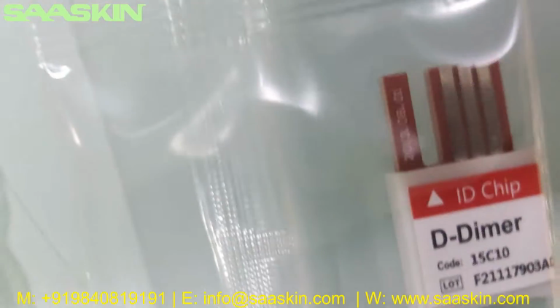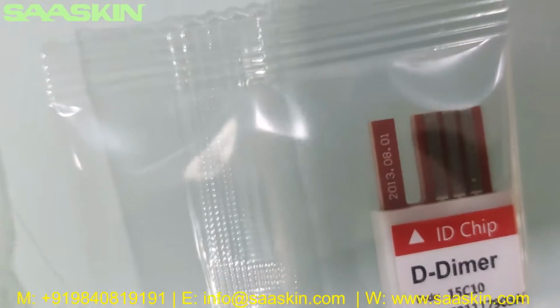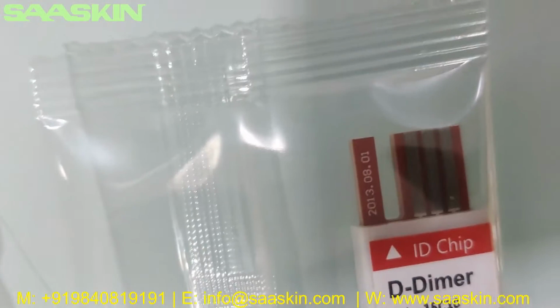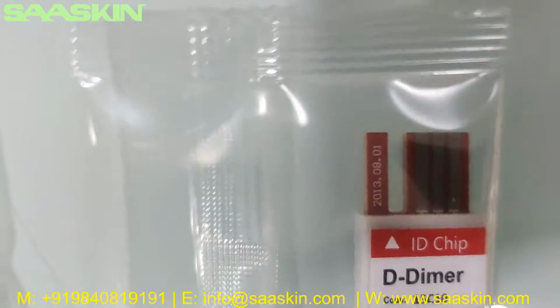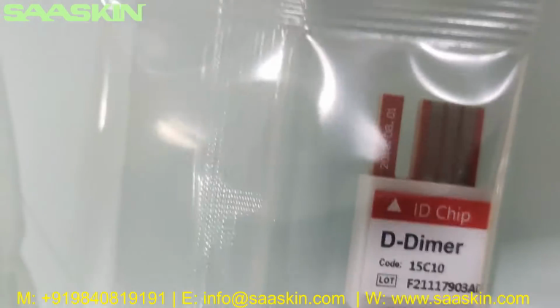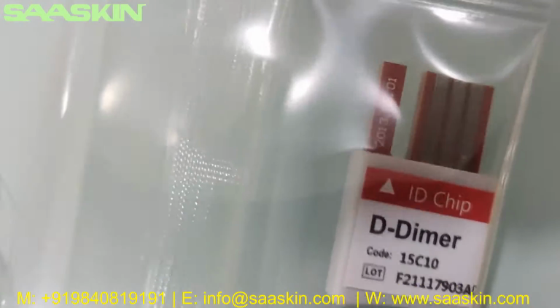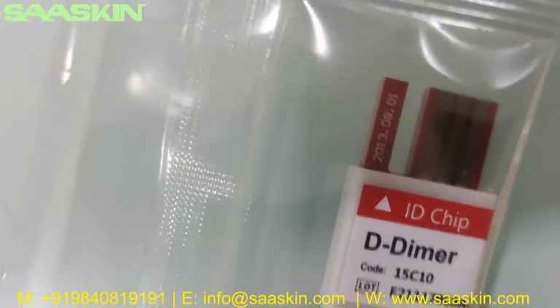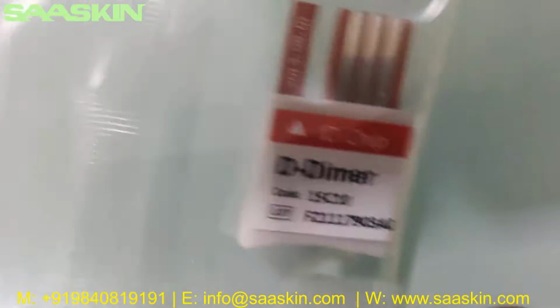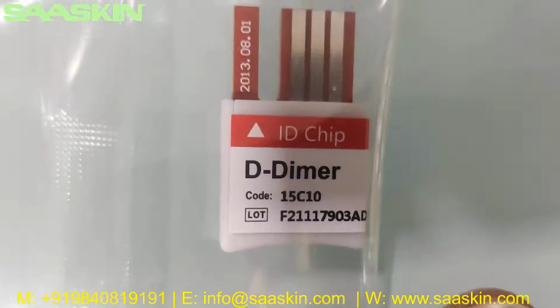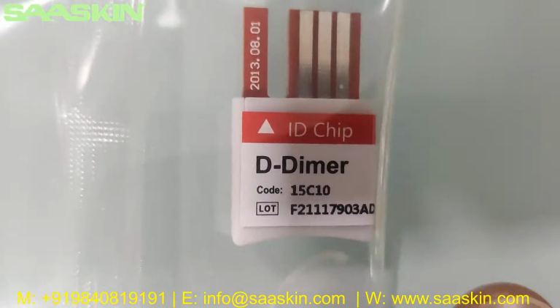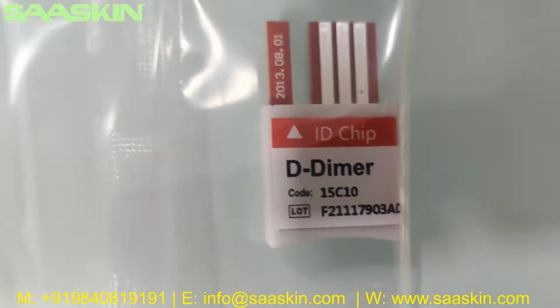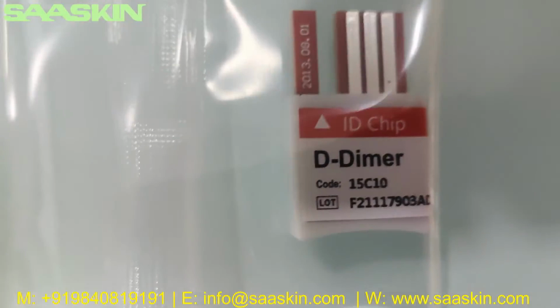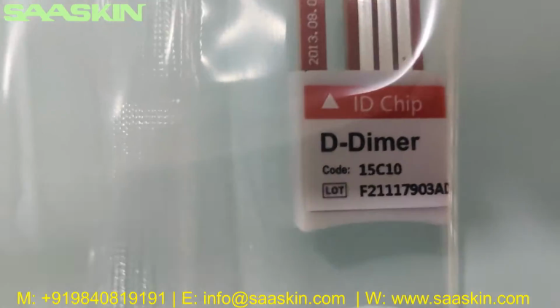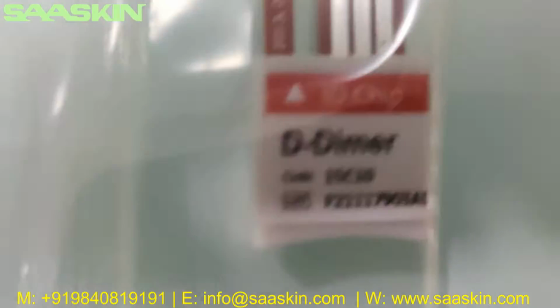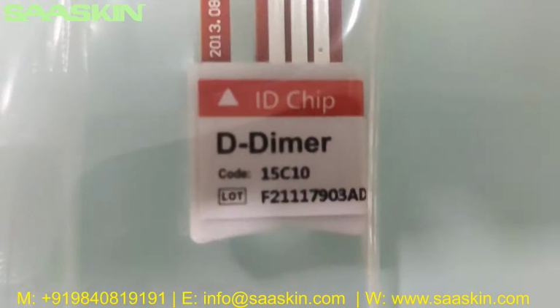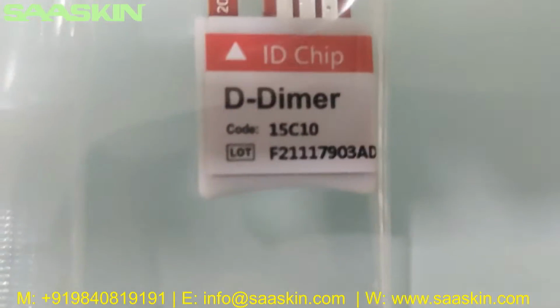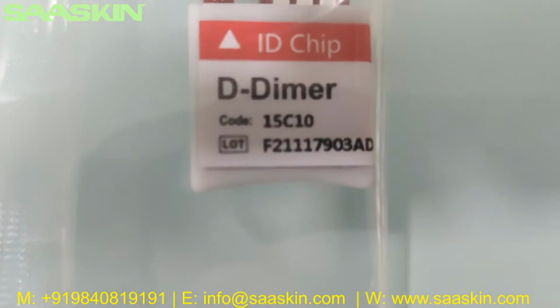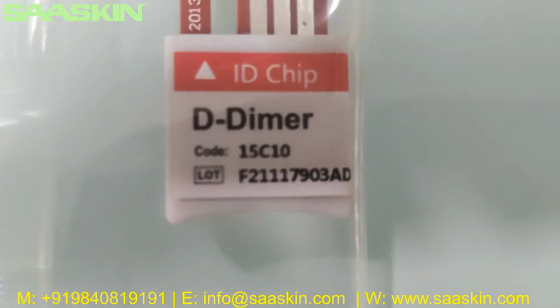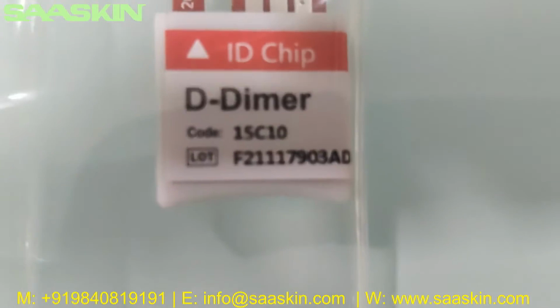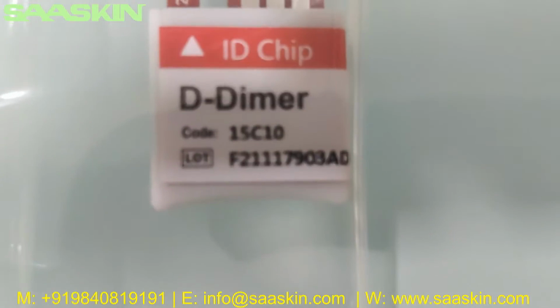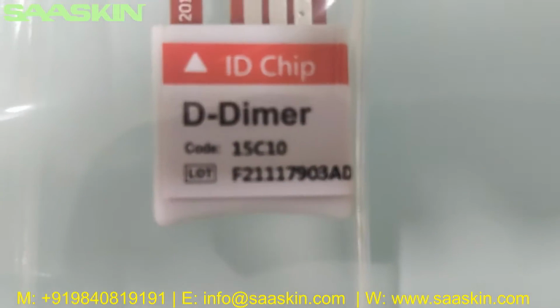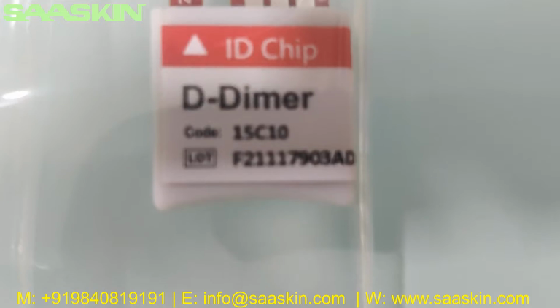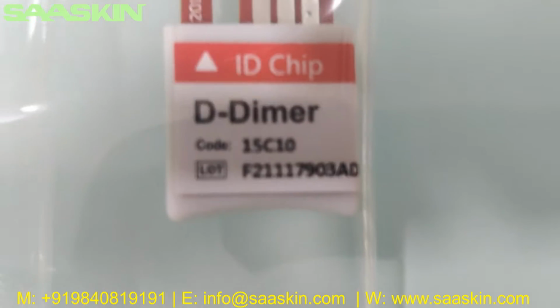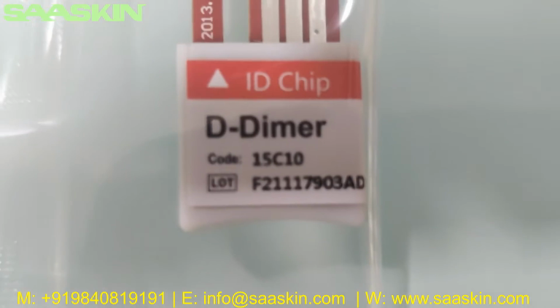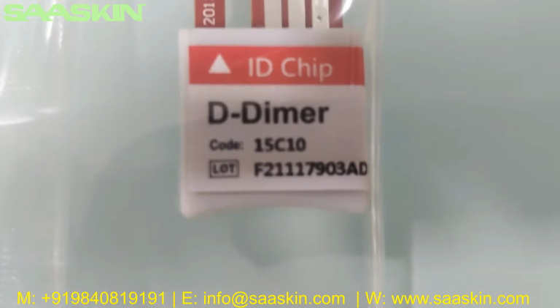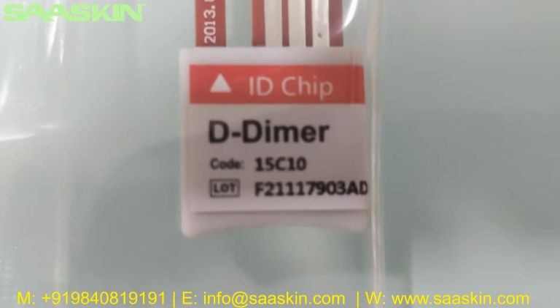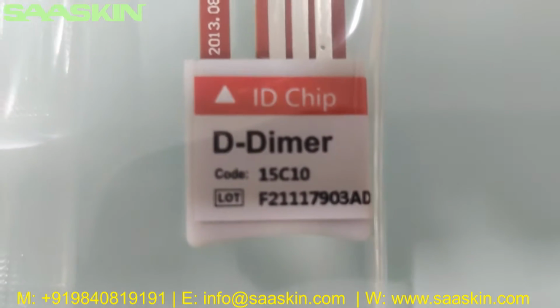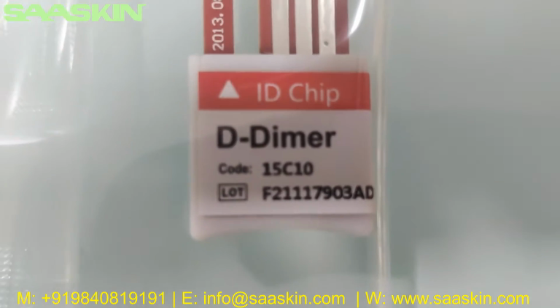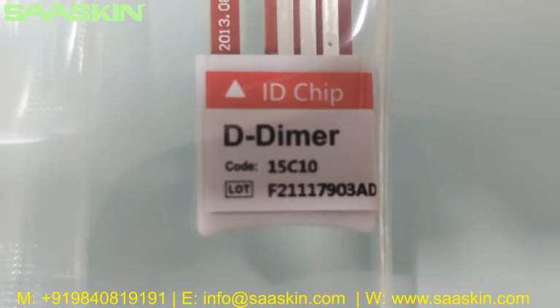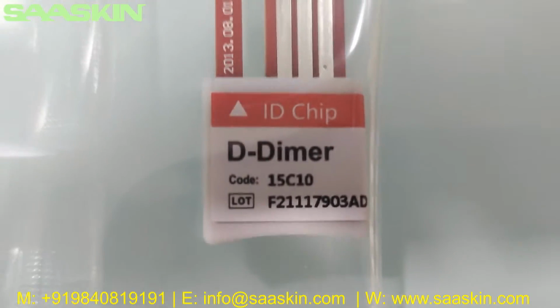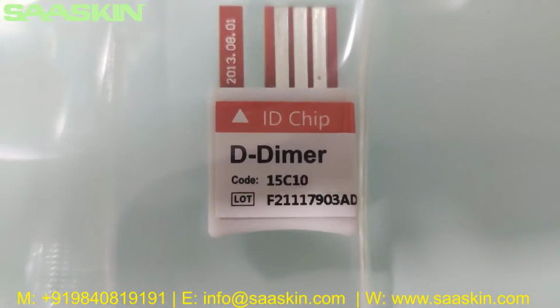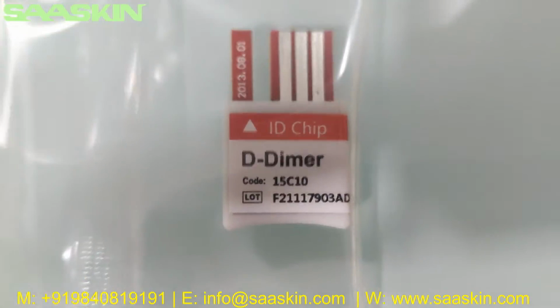You can see it says 'ID chip' on the label. It says D-Dimer, and it has a code as well as the lot number.